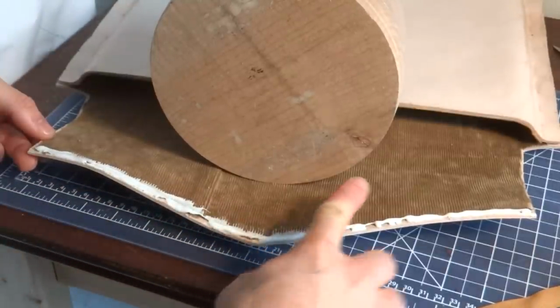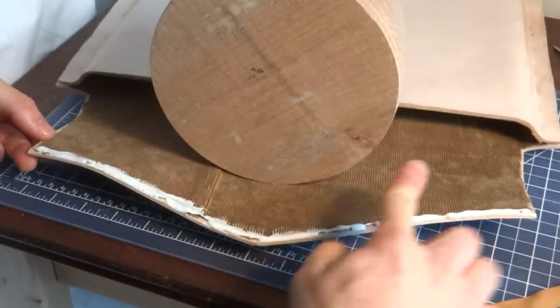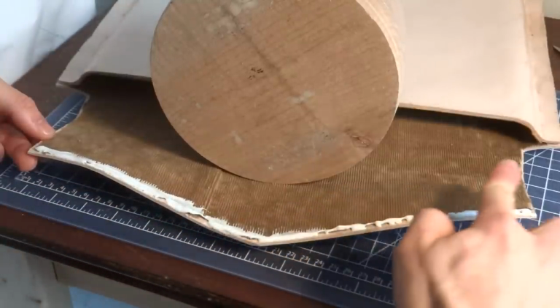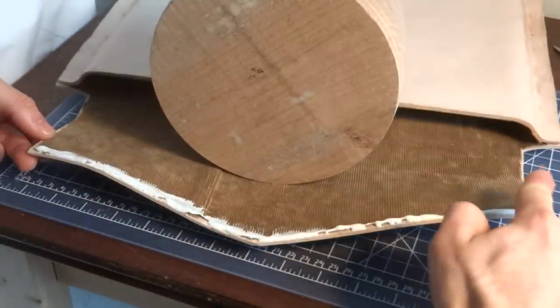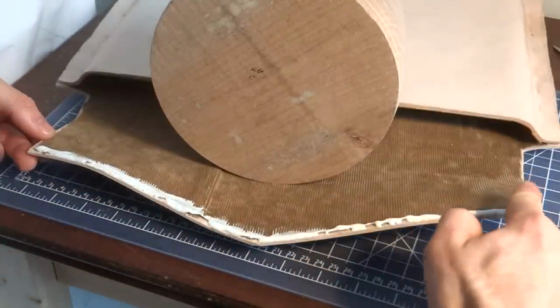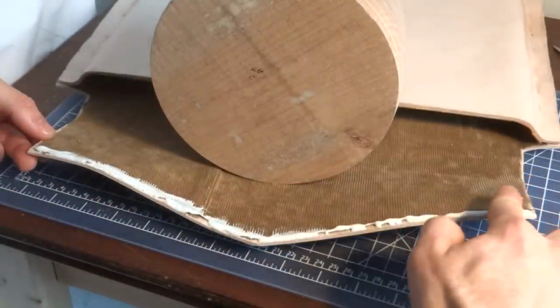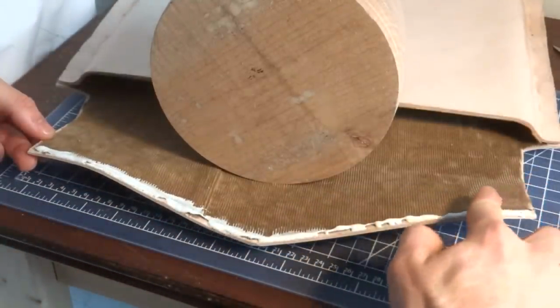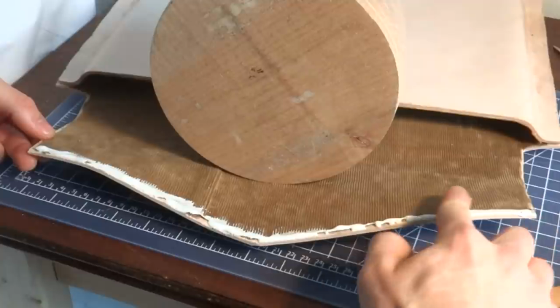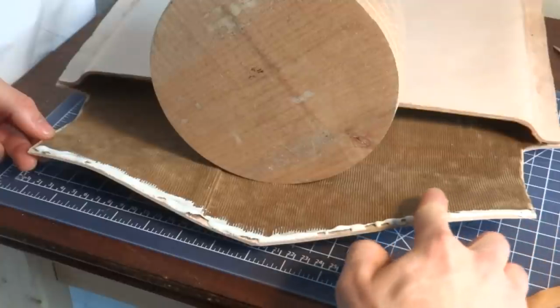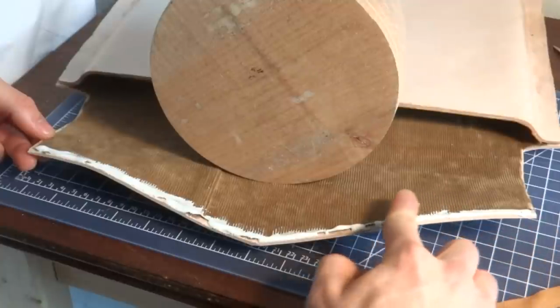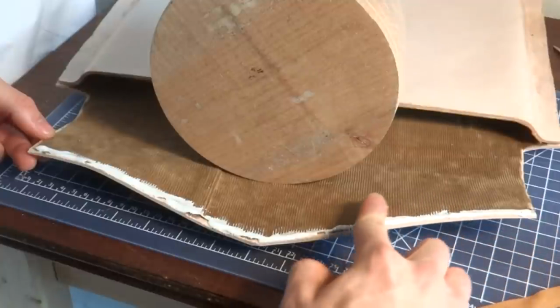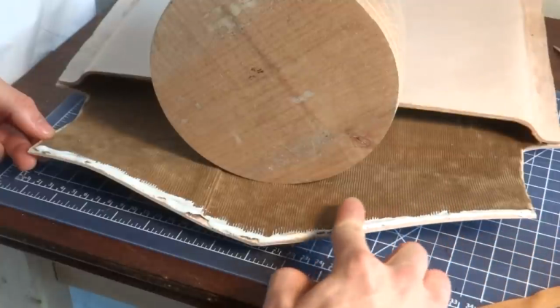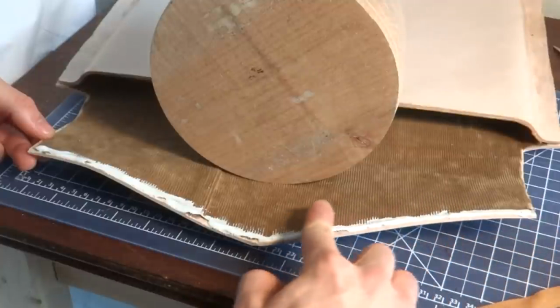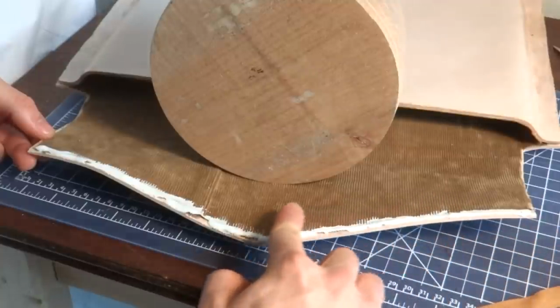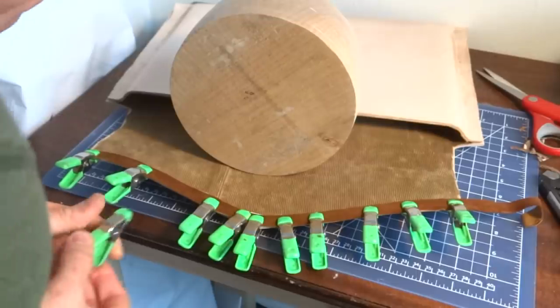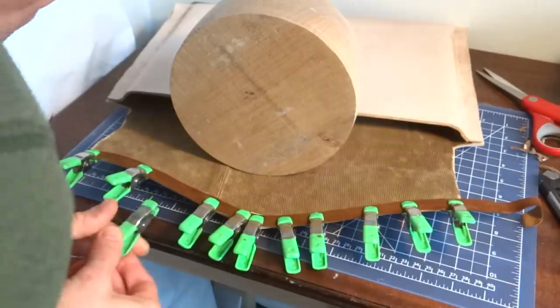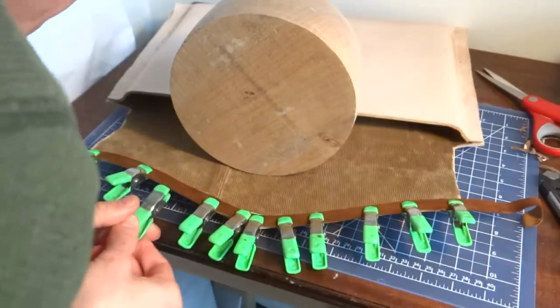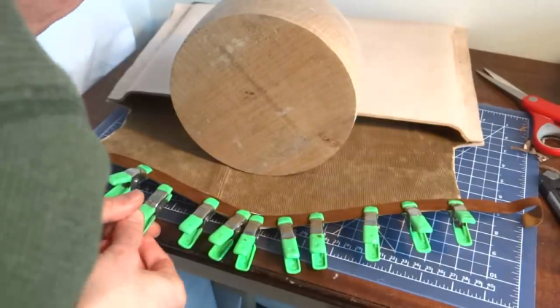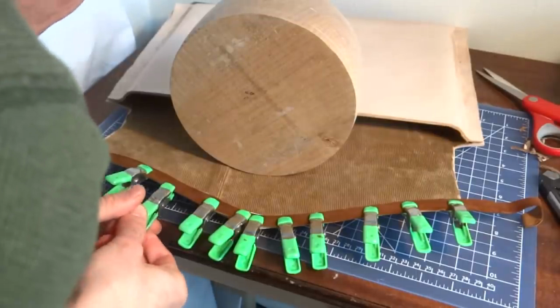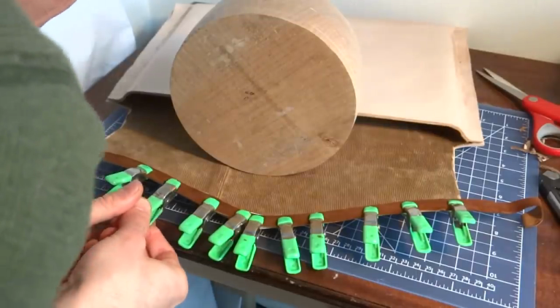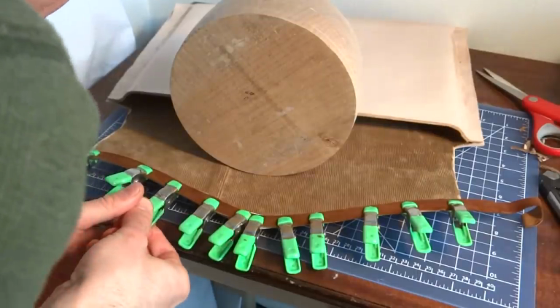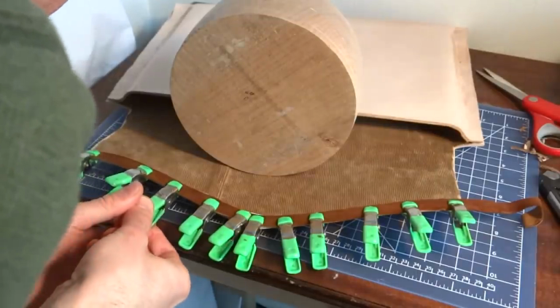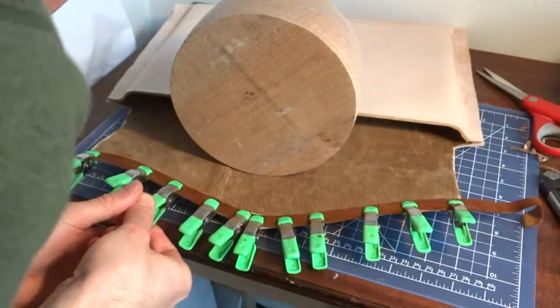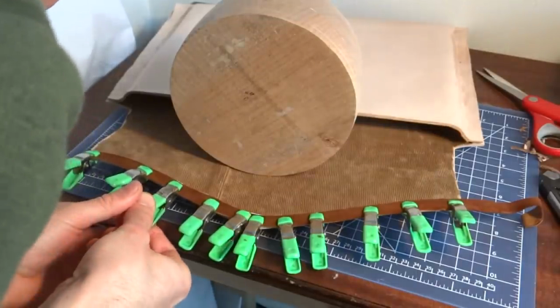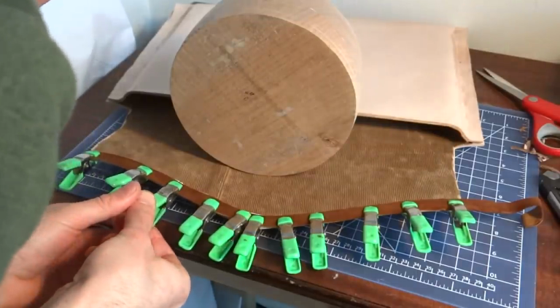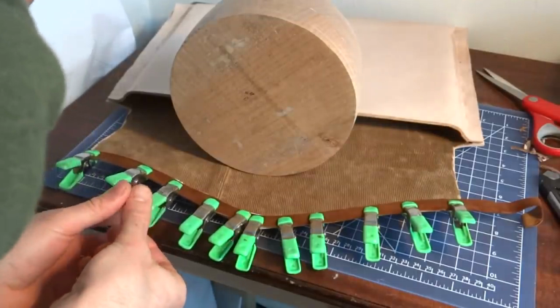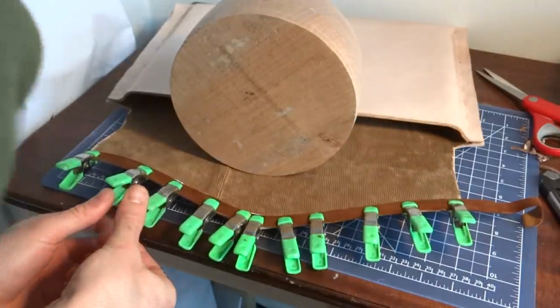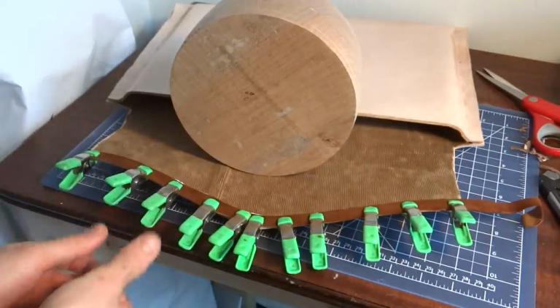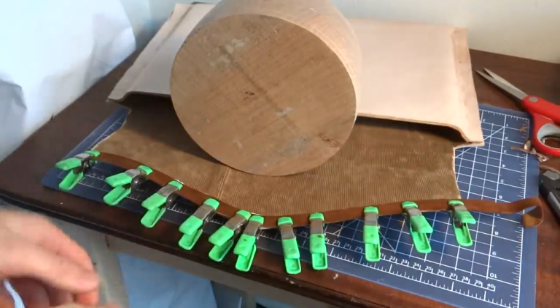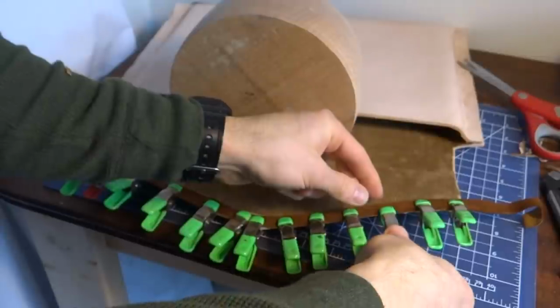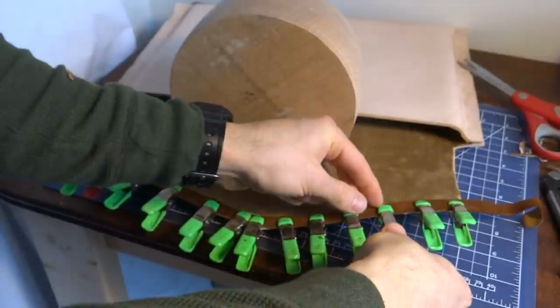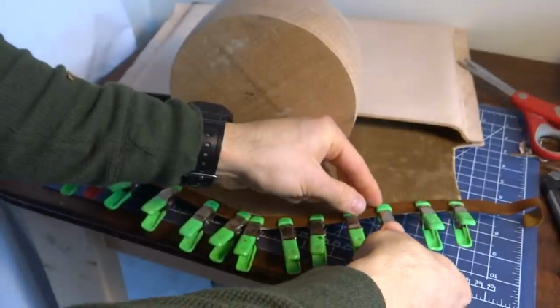I did the deerskin hemming for the flap the same way as for the interior edge.